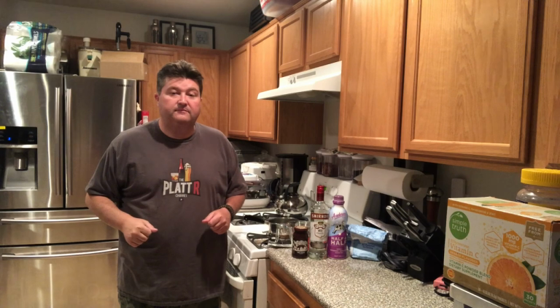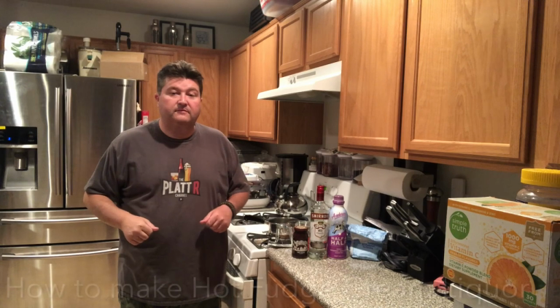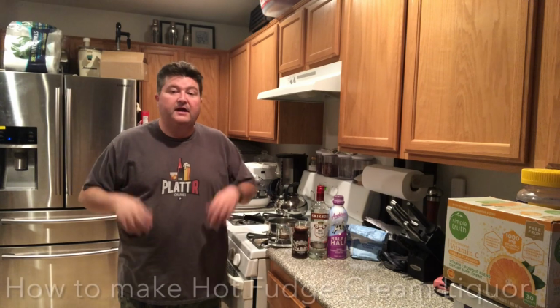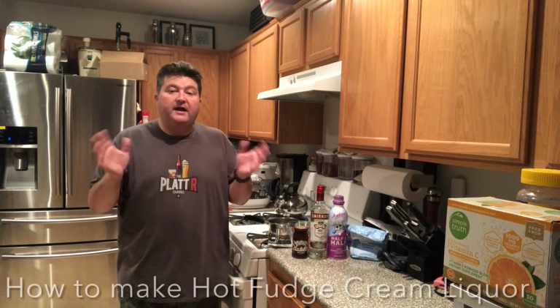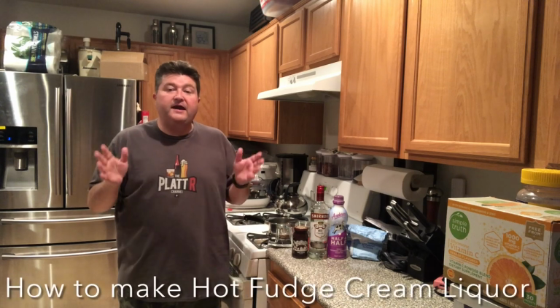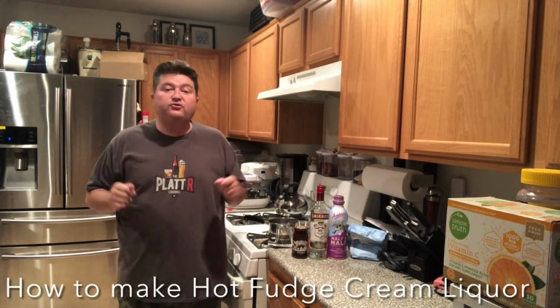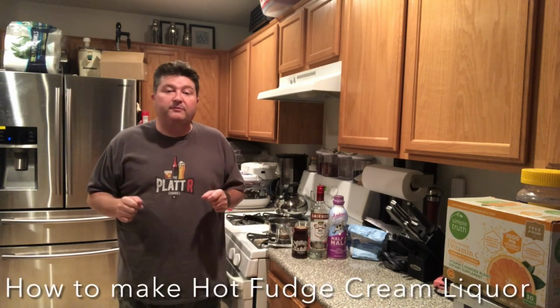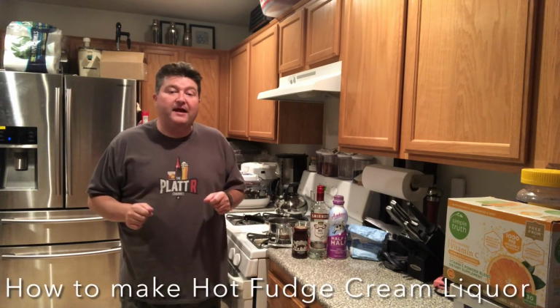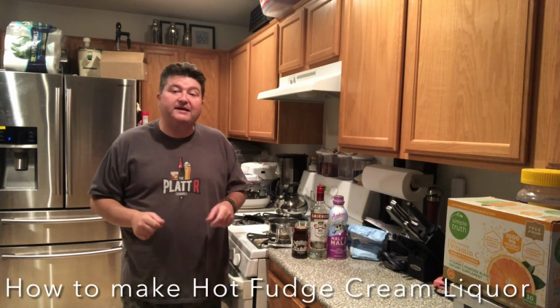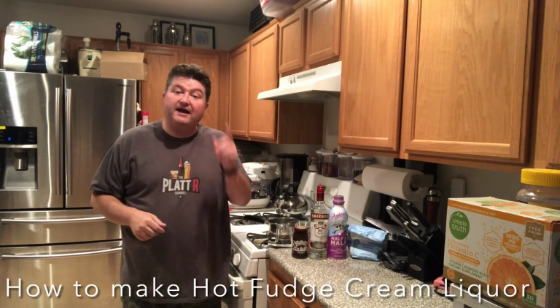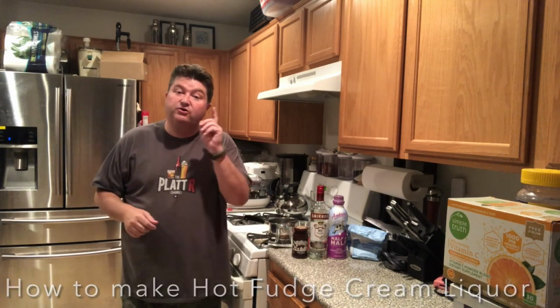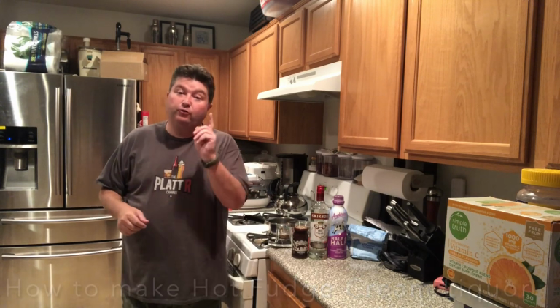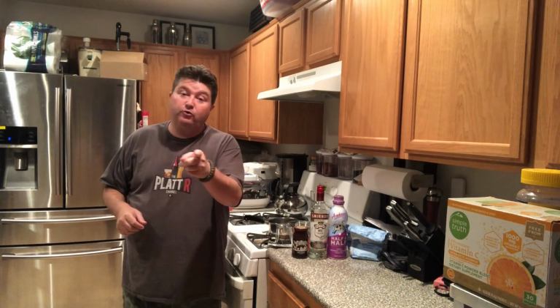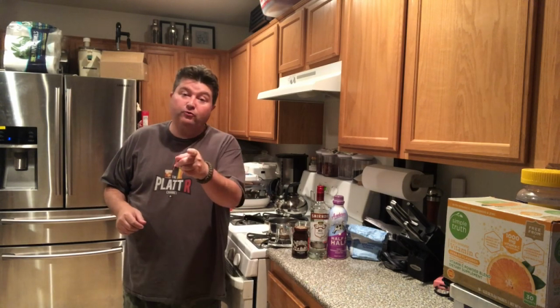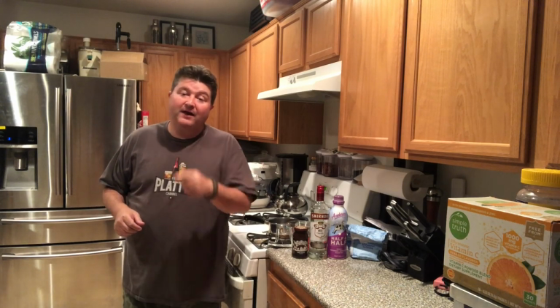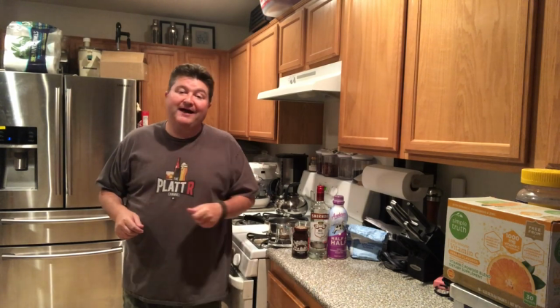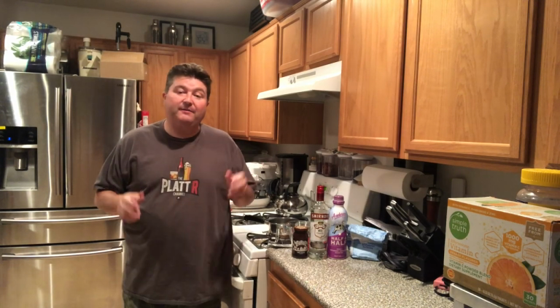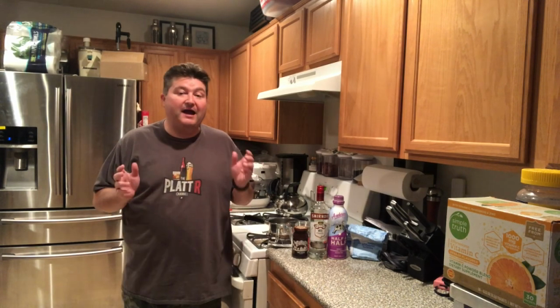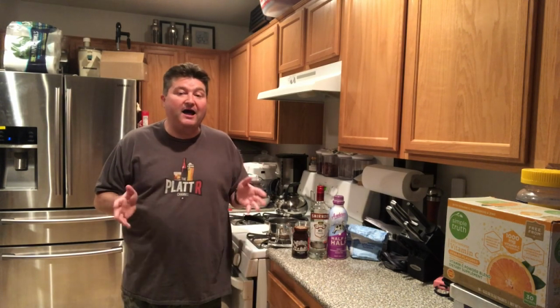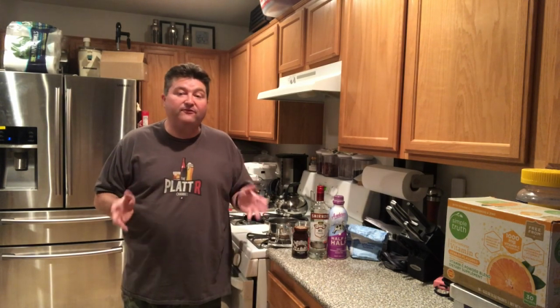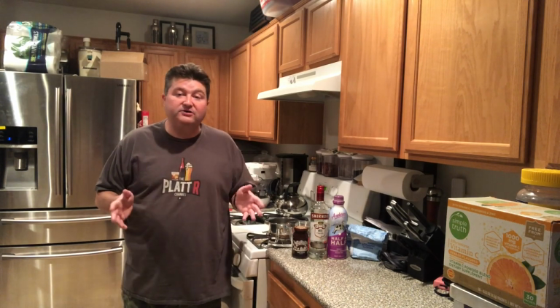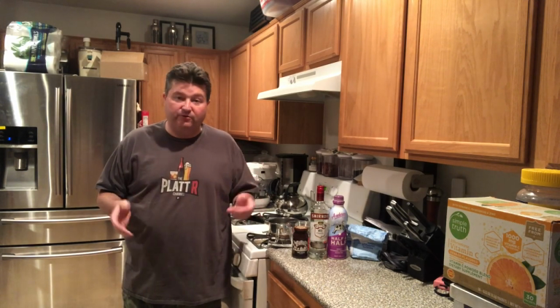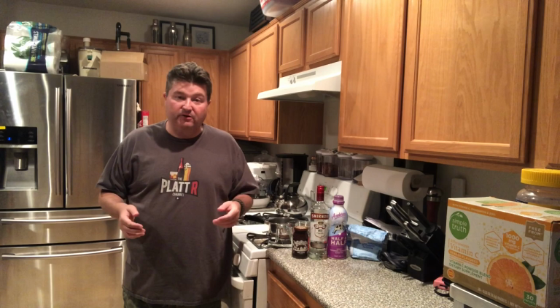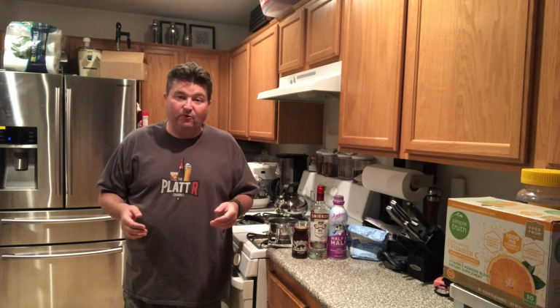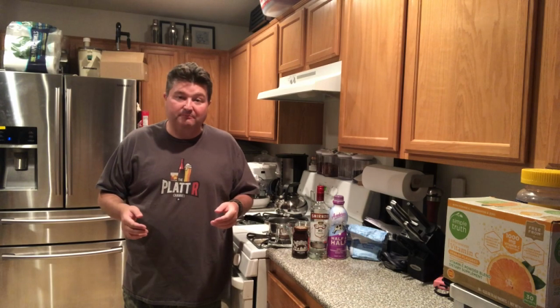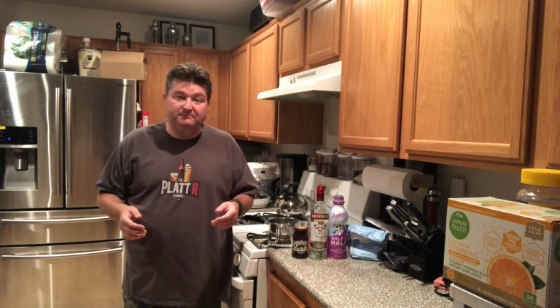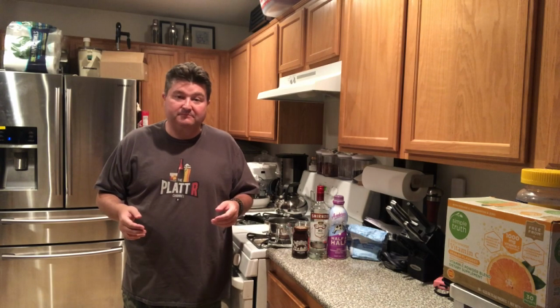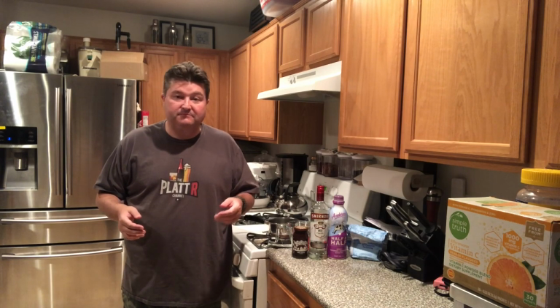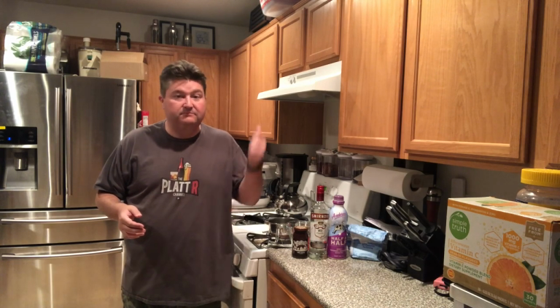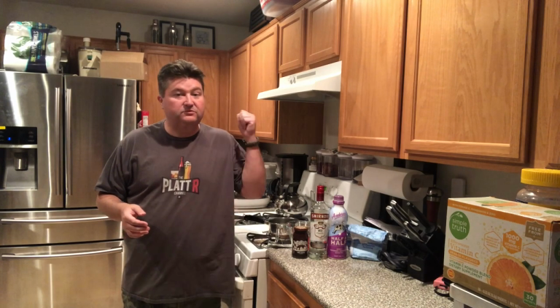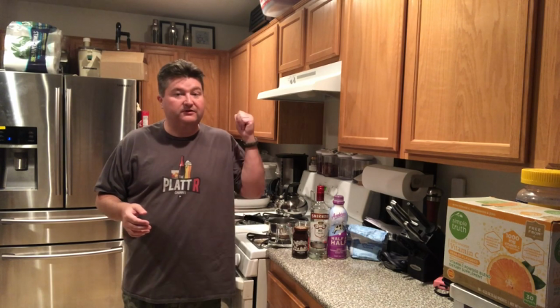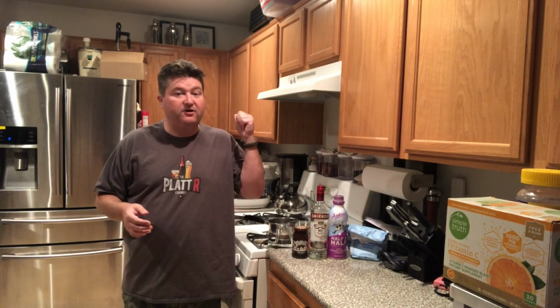Hey gang, it's your buddy Platt. Today I show you how to make hot fudge cream liqueur. So let's go.